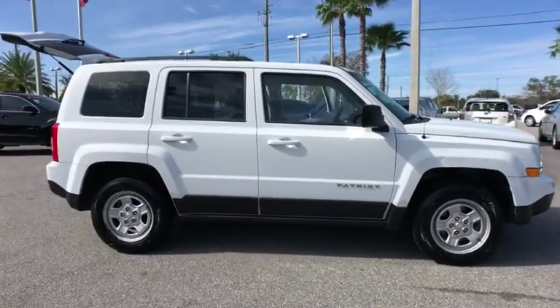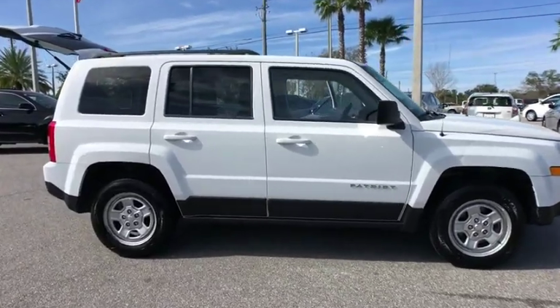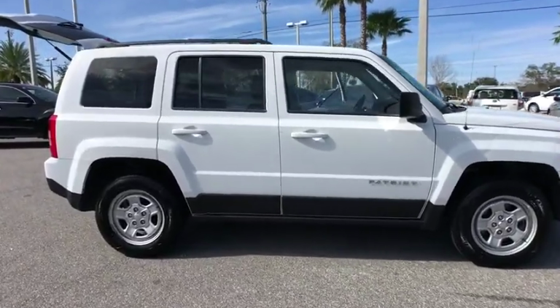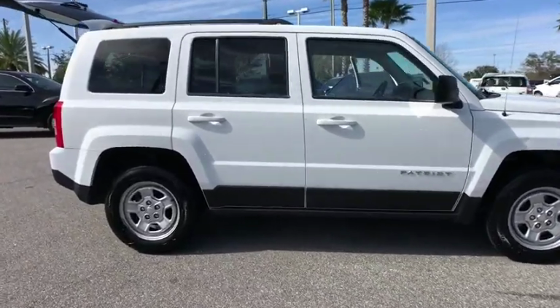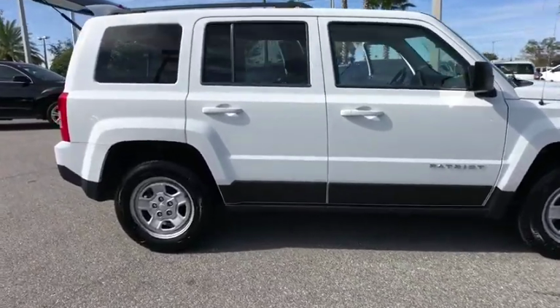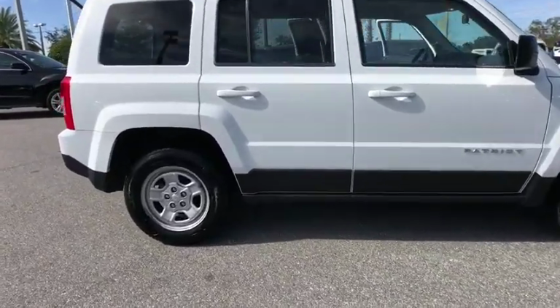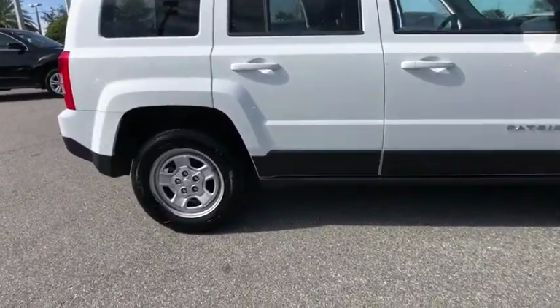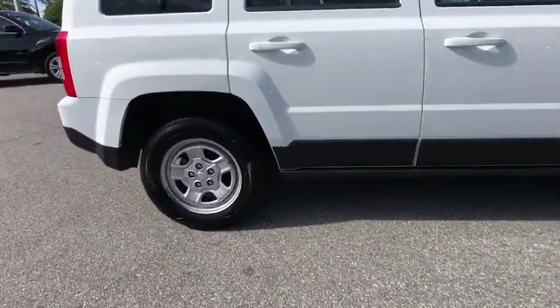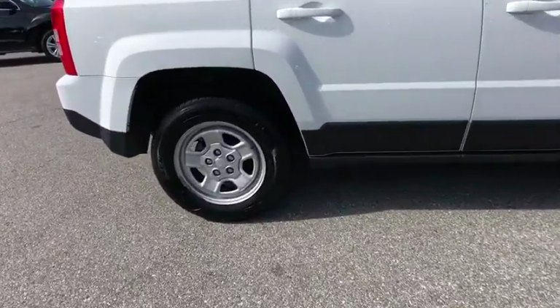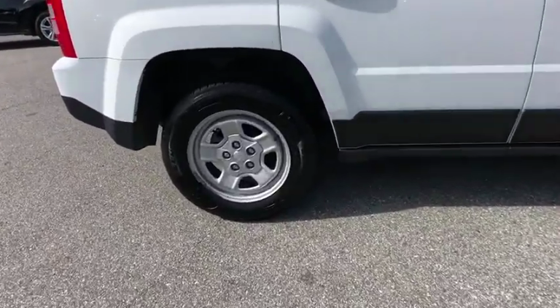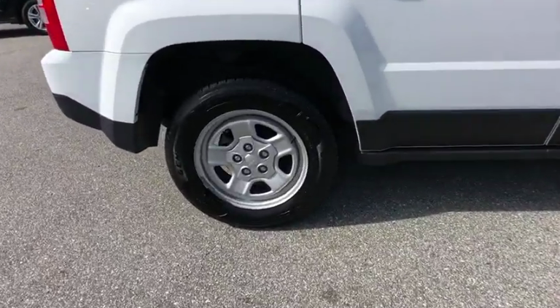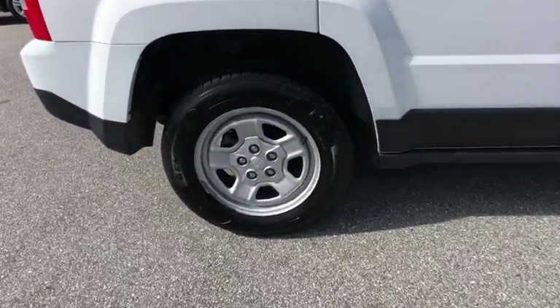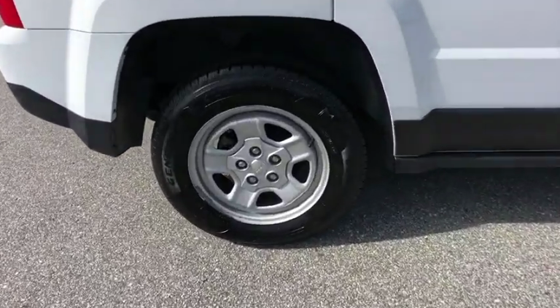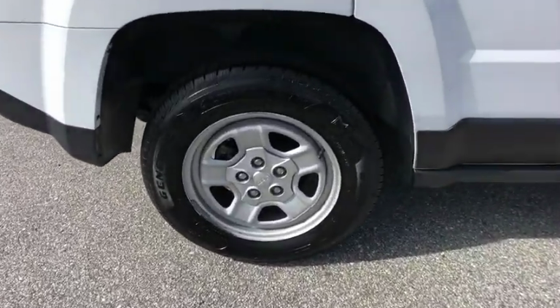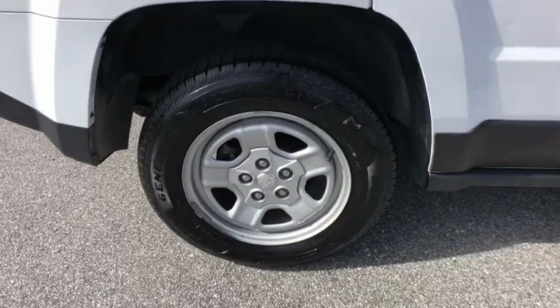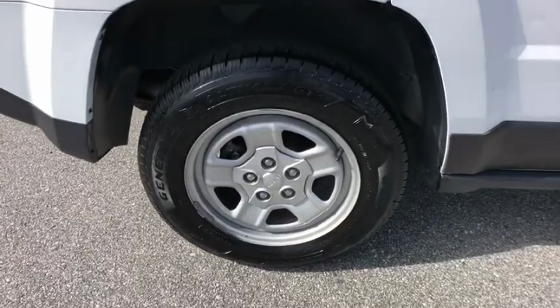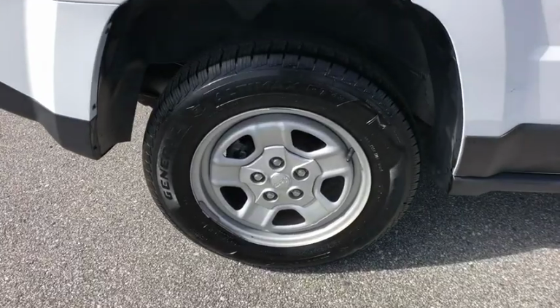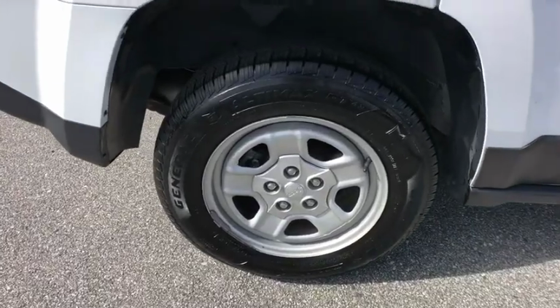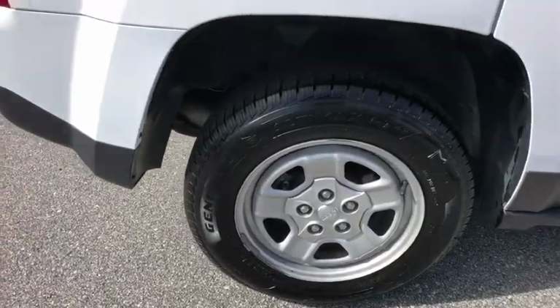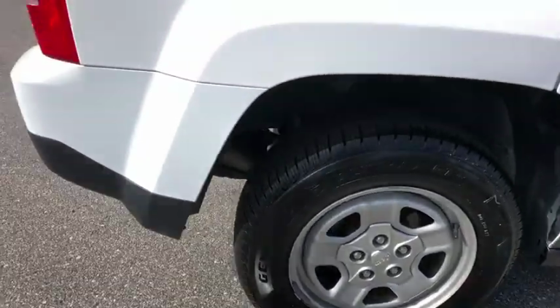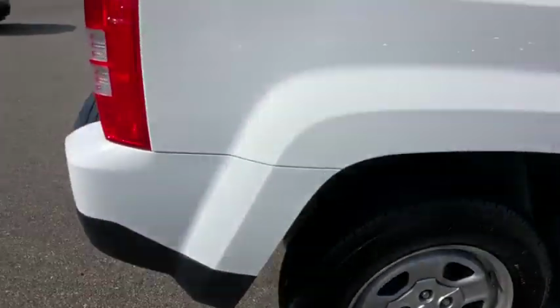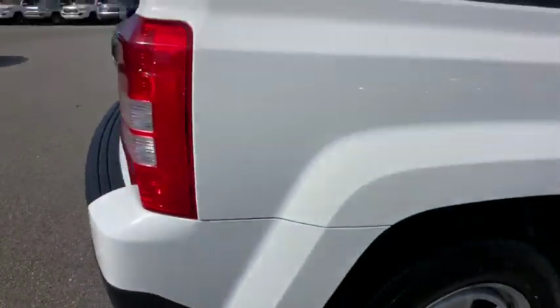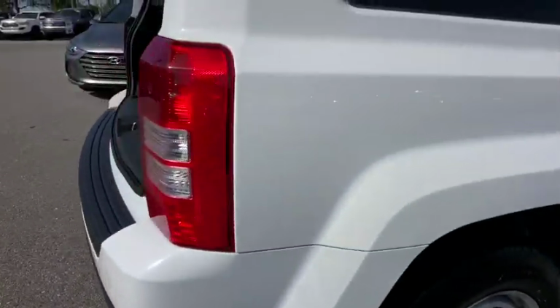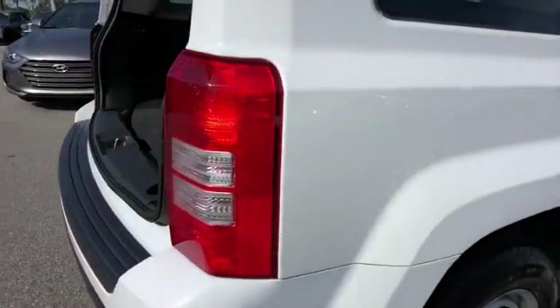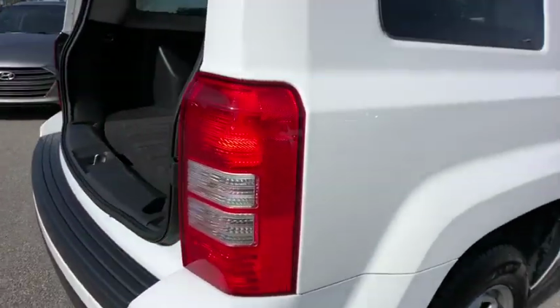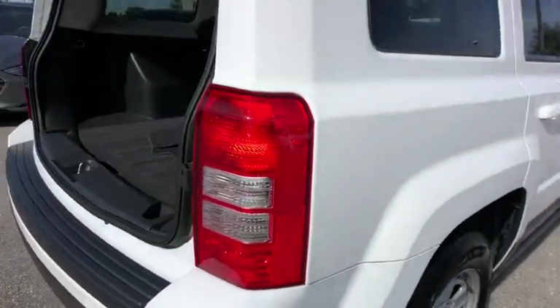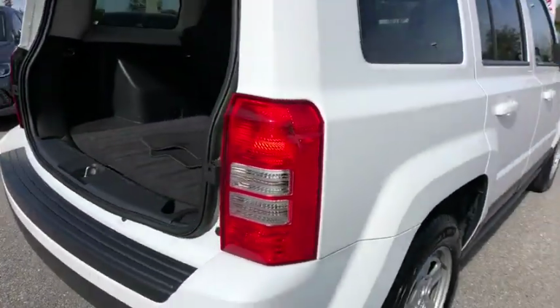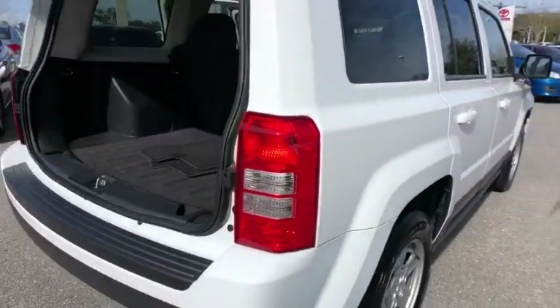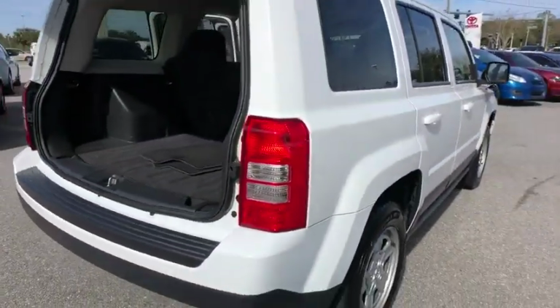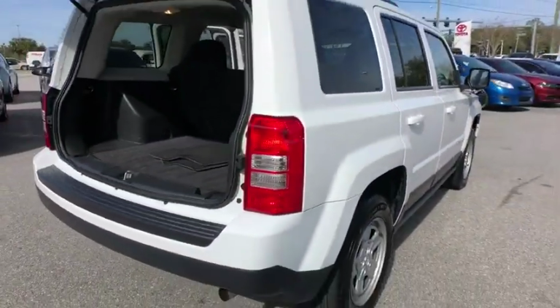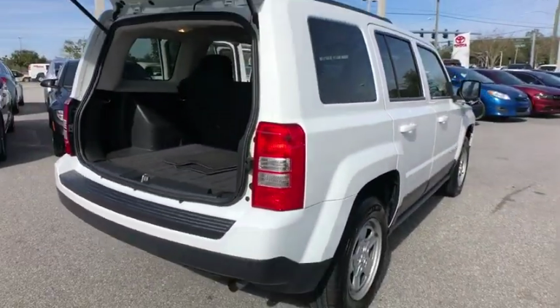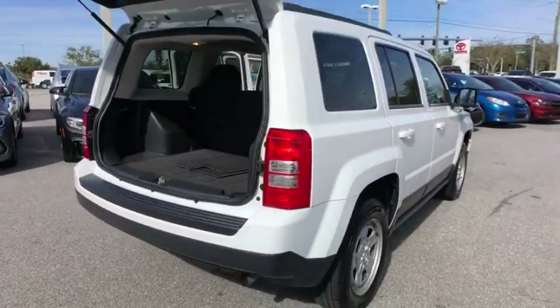The Patriot has plenty of room inside for any size family. This vehicle has less than 50,000 miles.